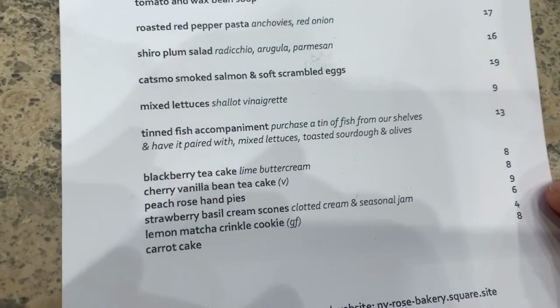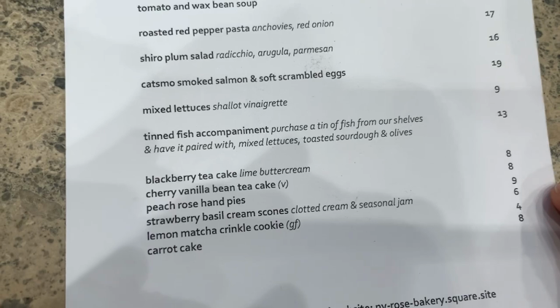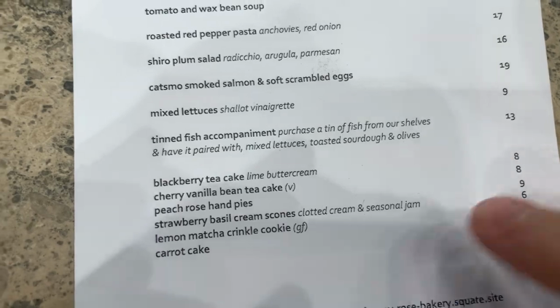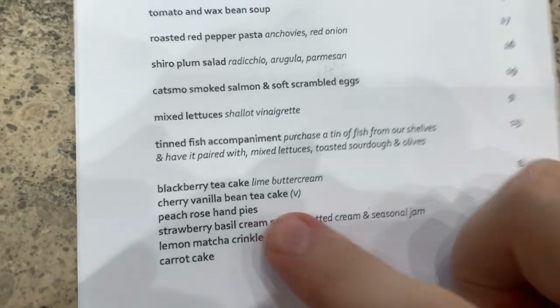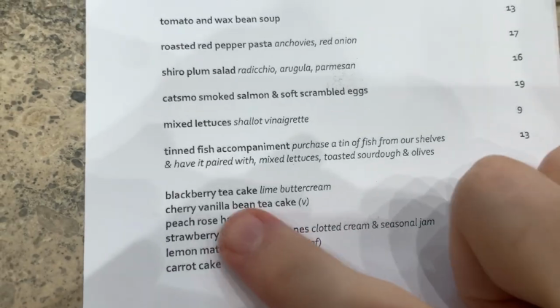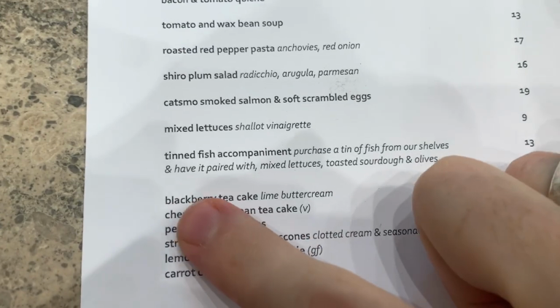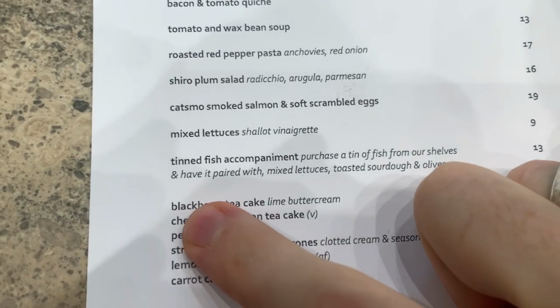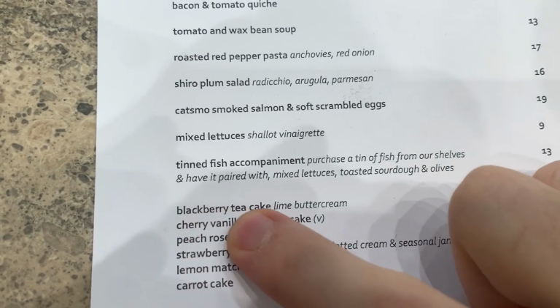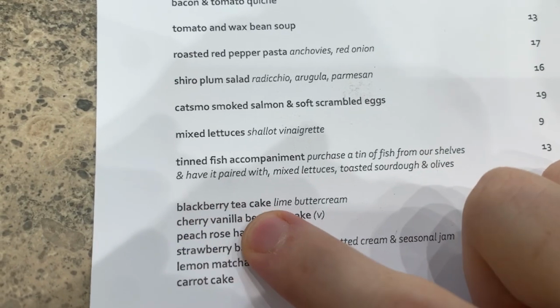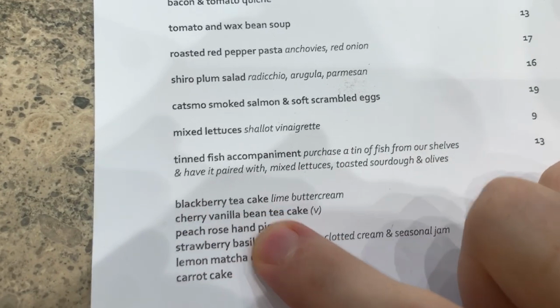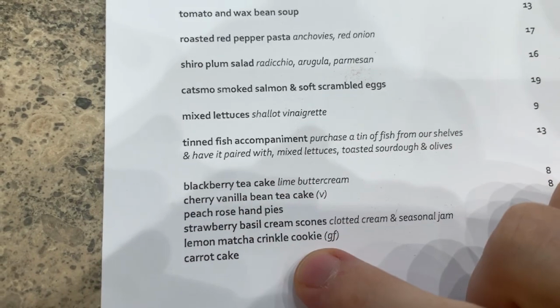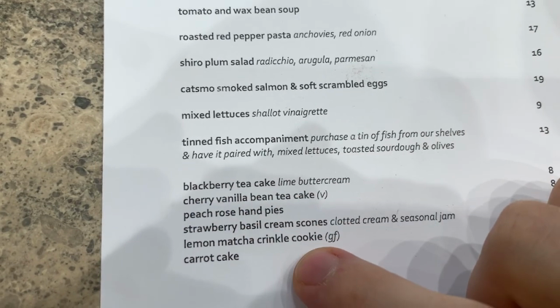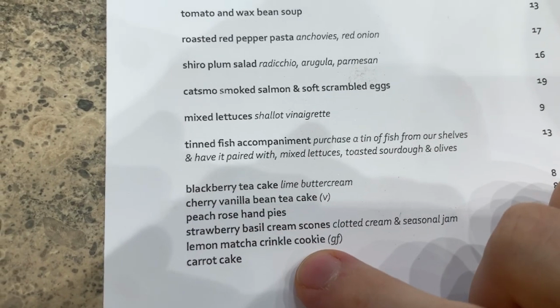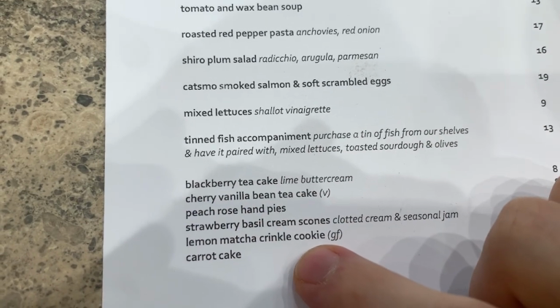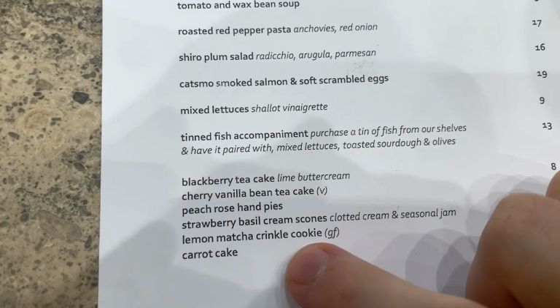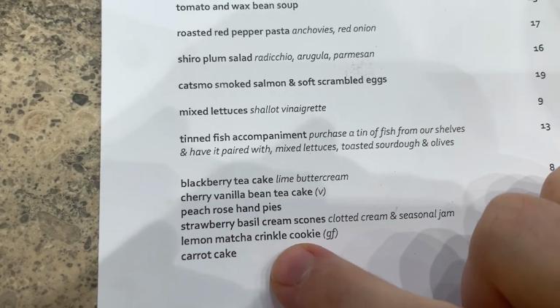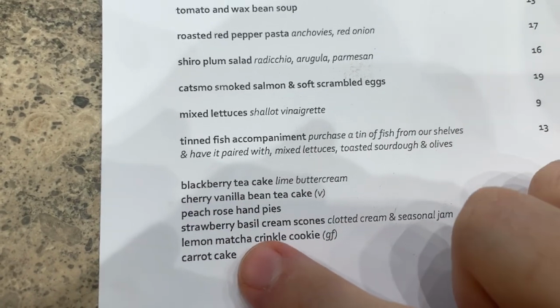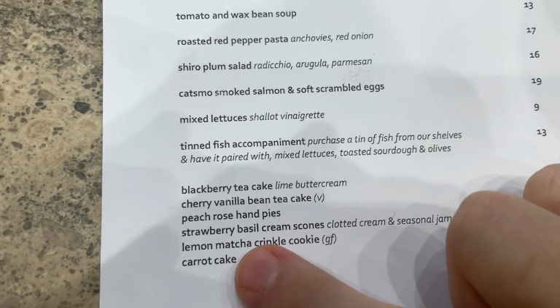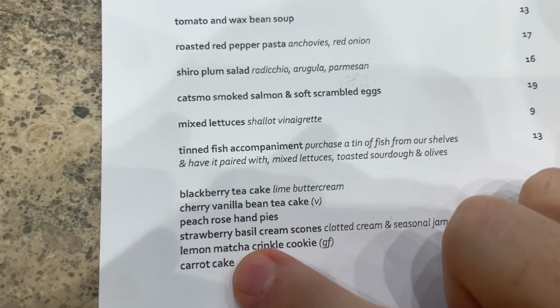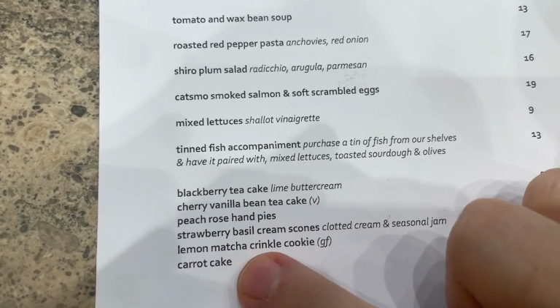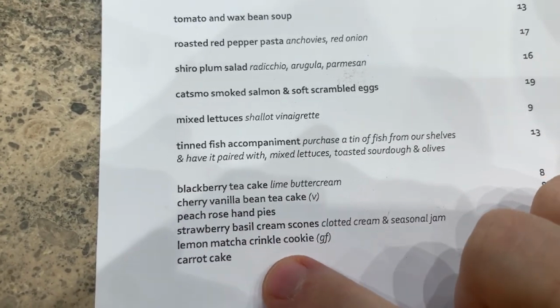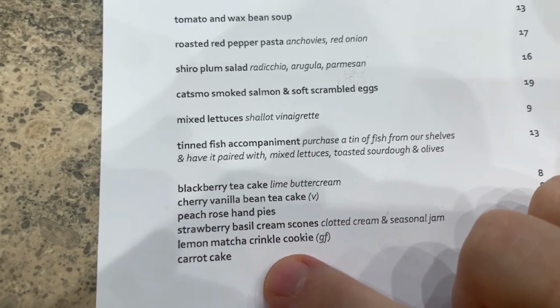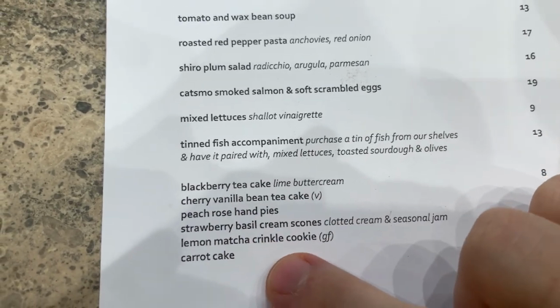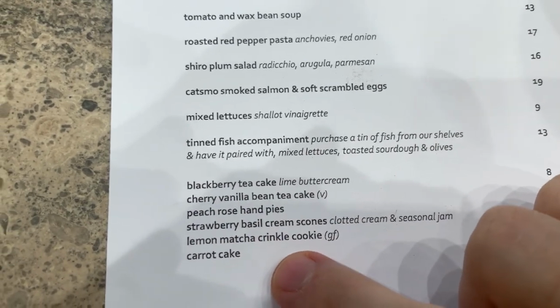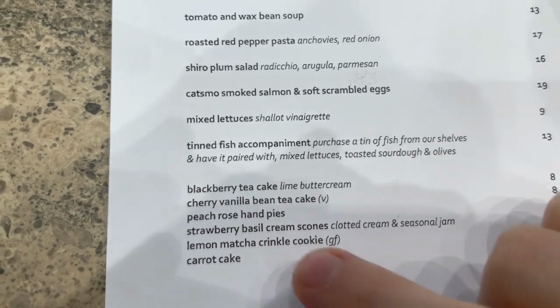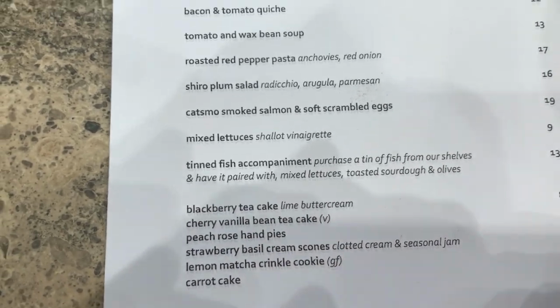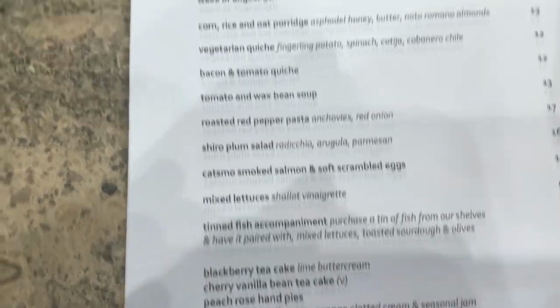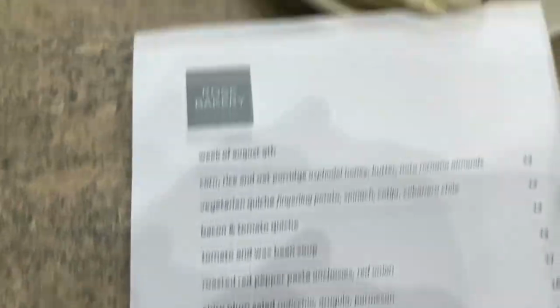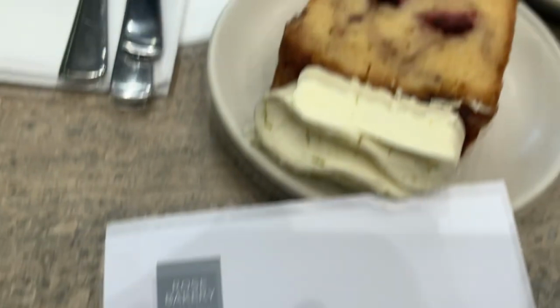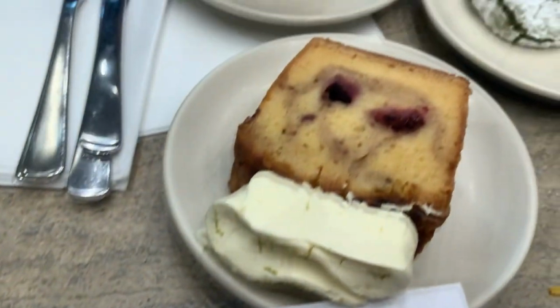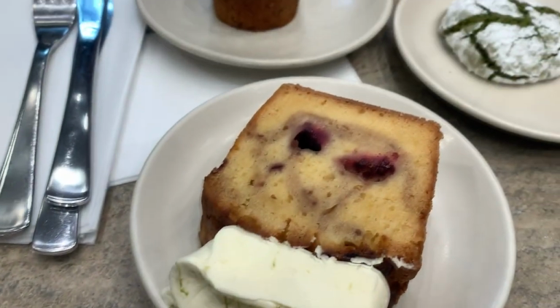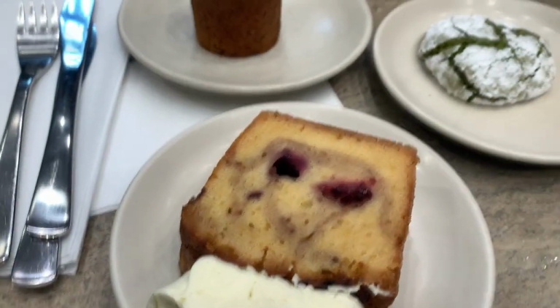The blackberry cheesecake, lemon matcha crinkle cookie, and the carrot cake.